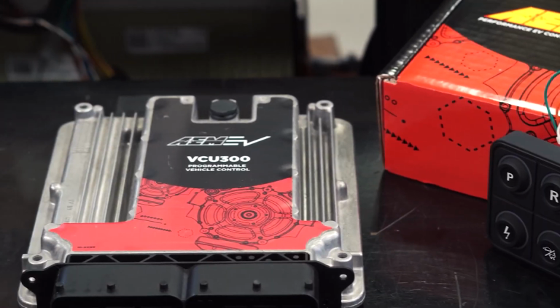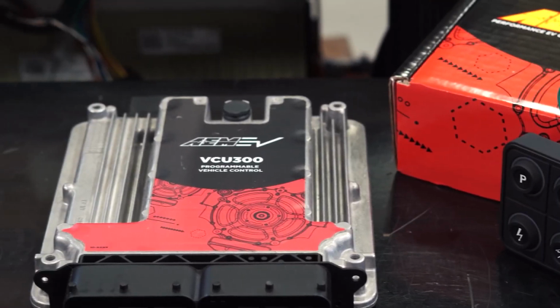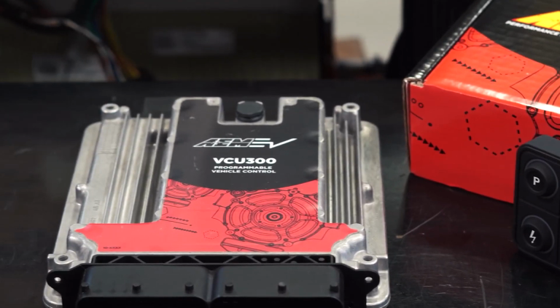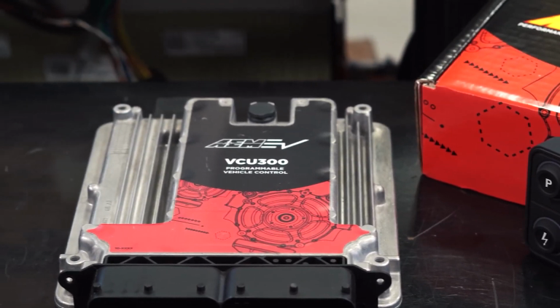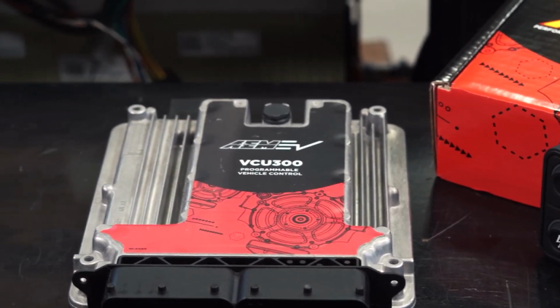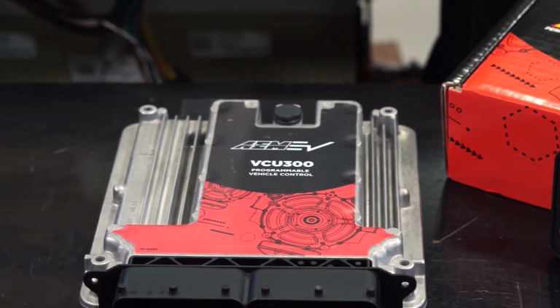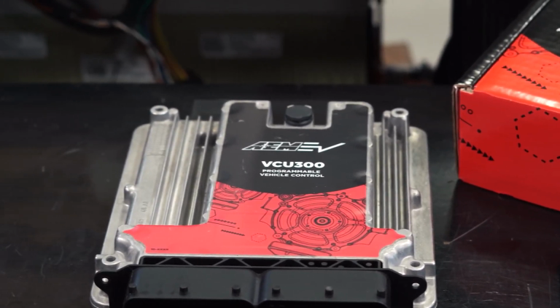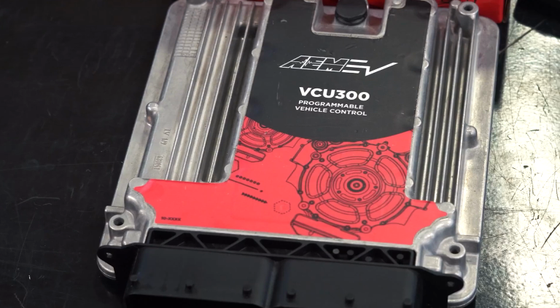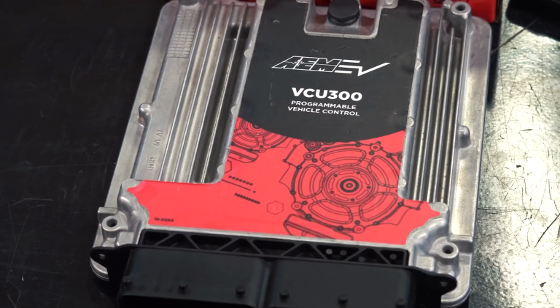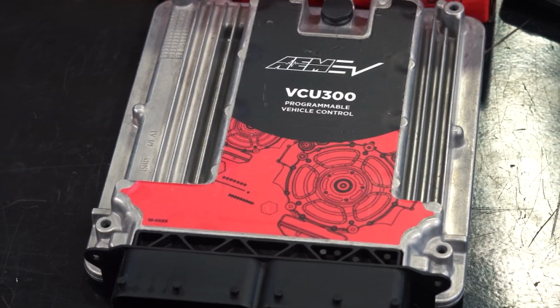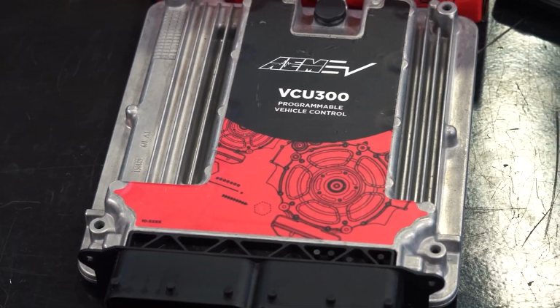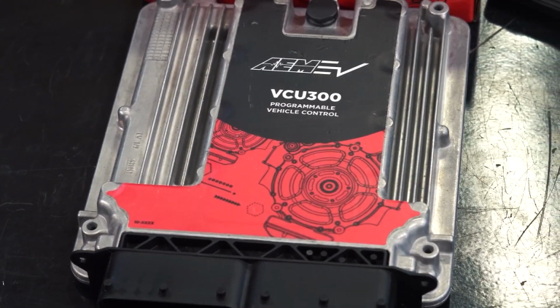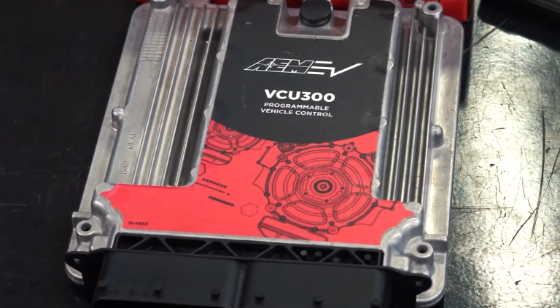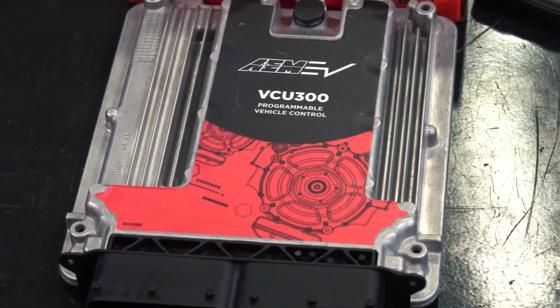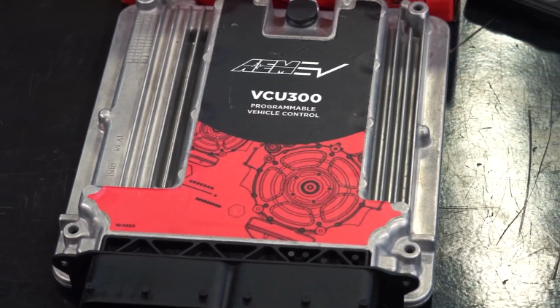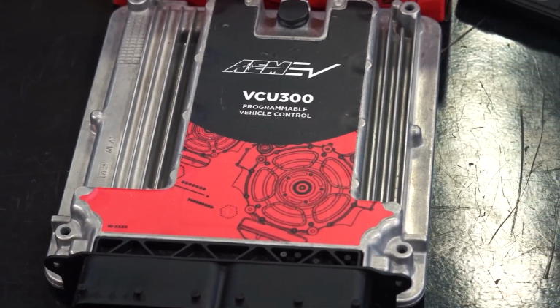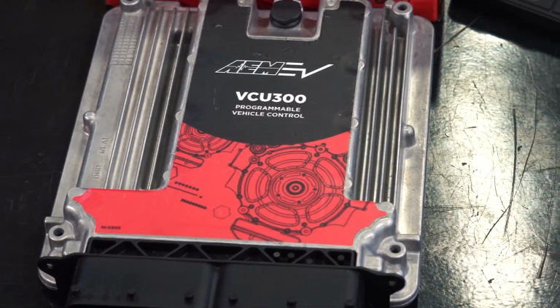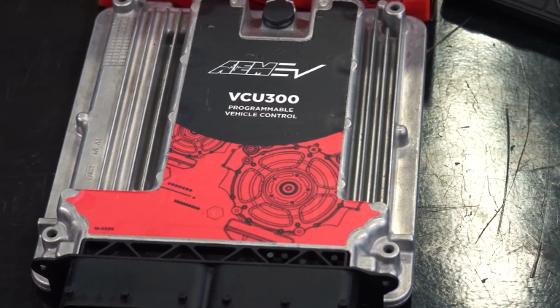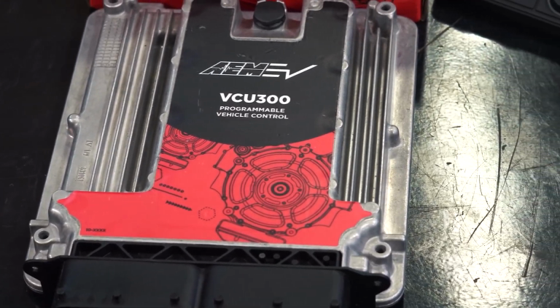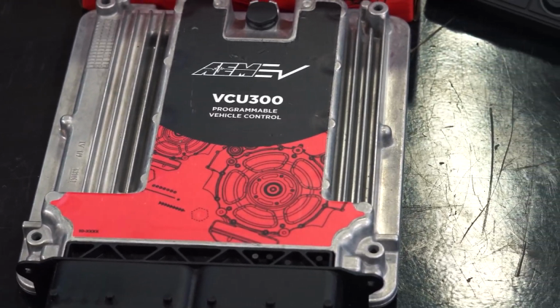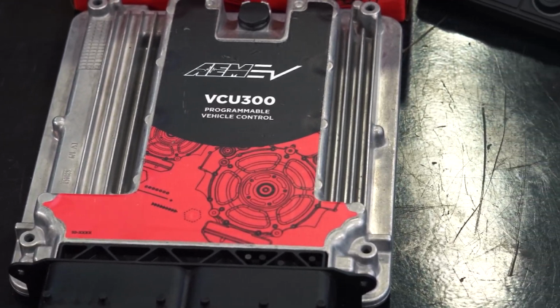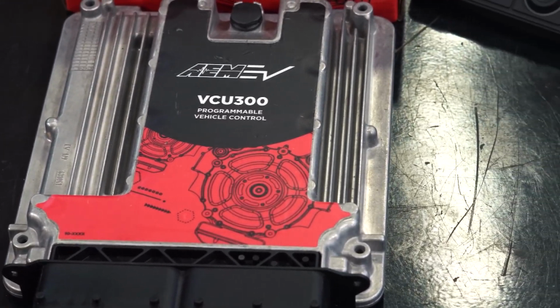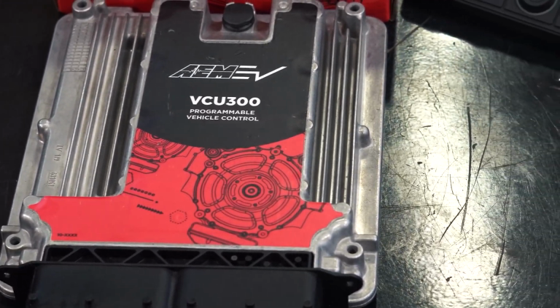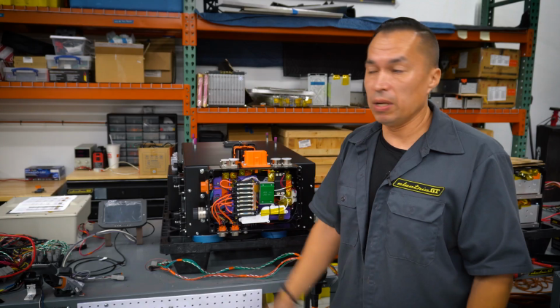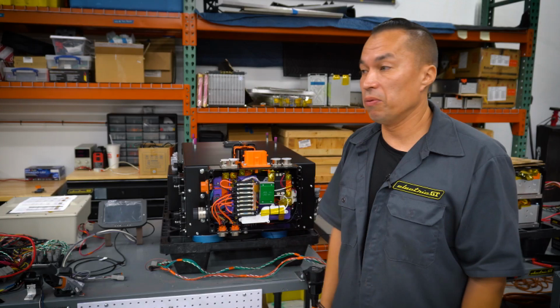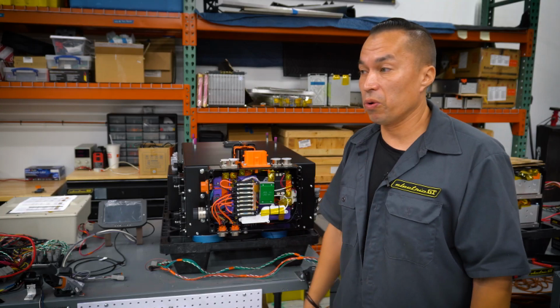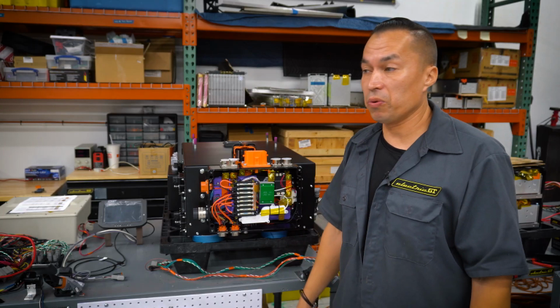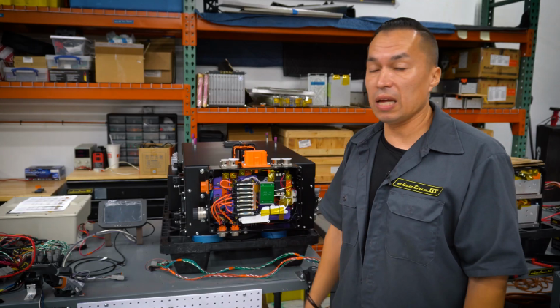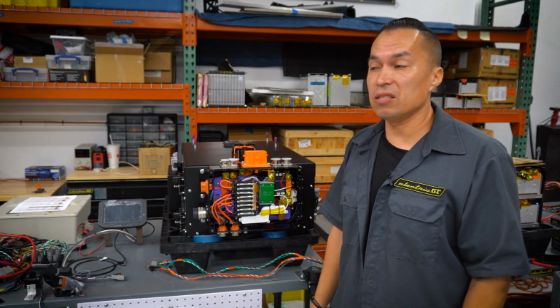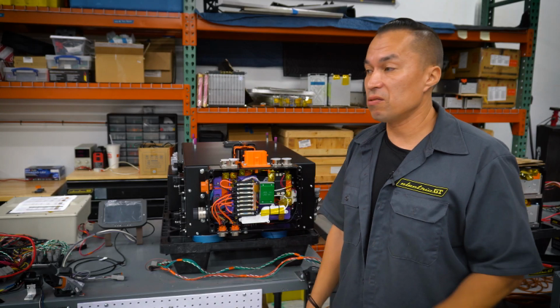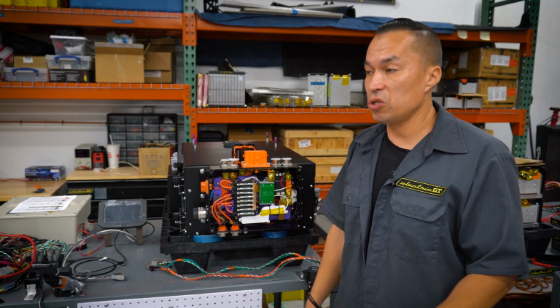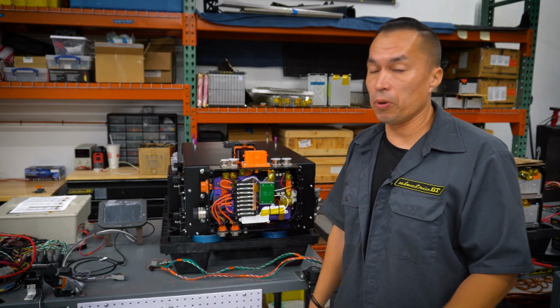And of course the AEM VCU 300, which is great — we've been able to work with that superbly.